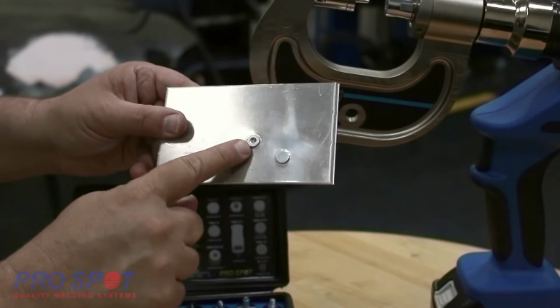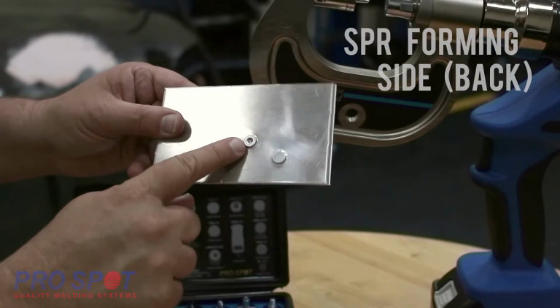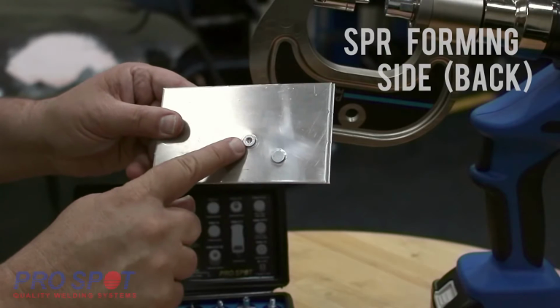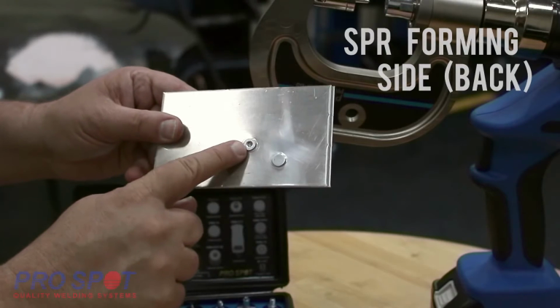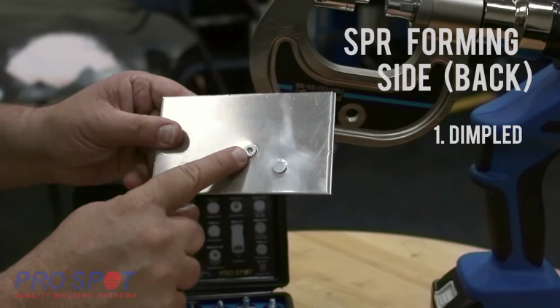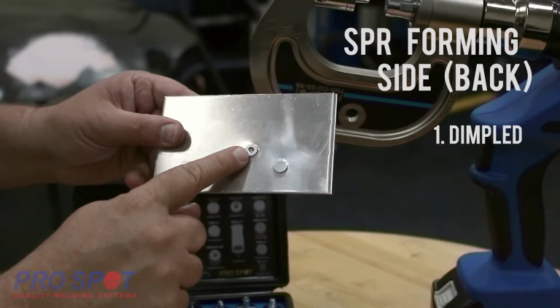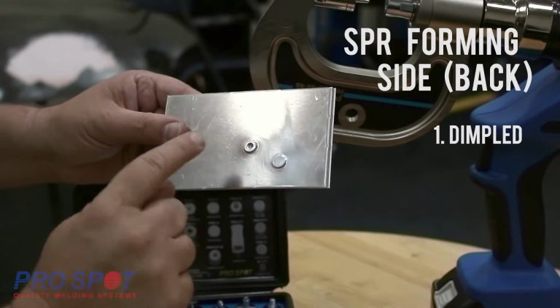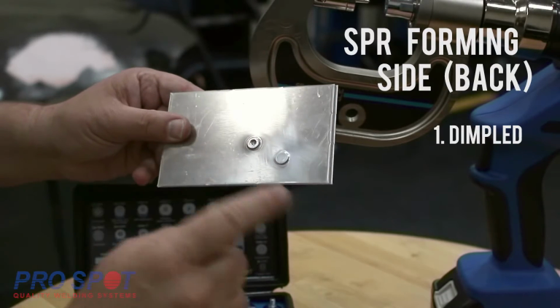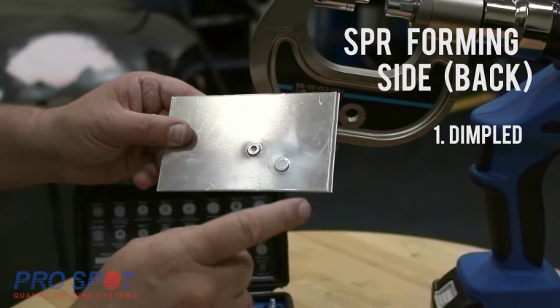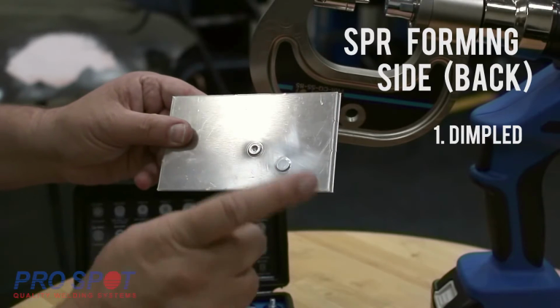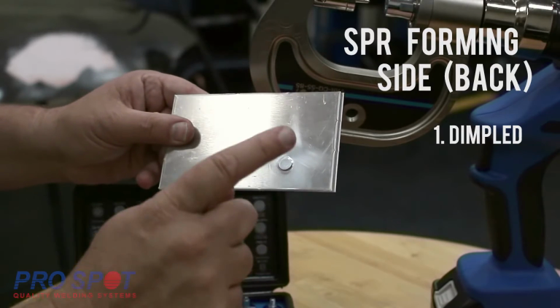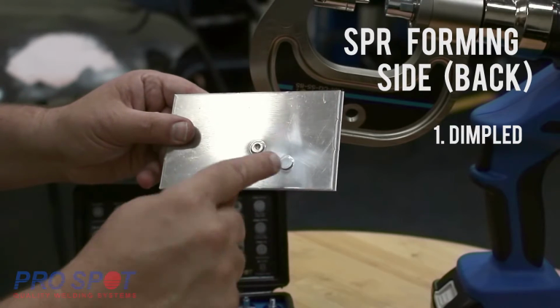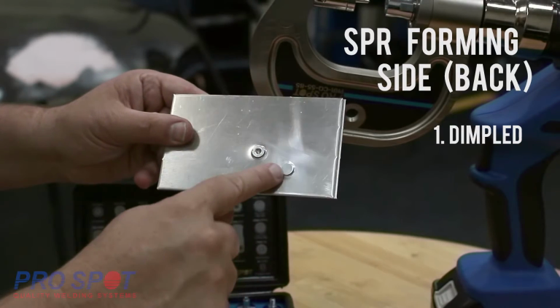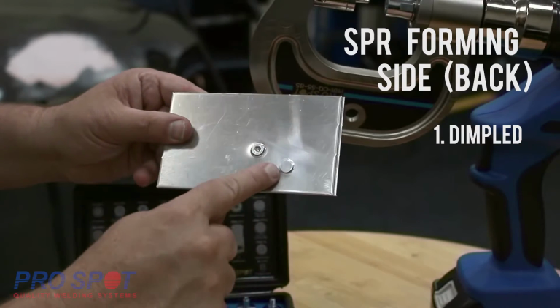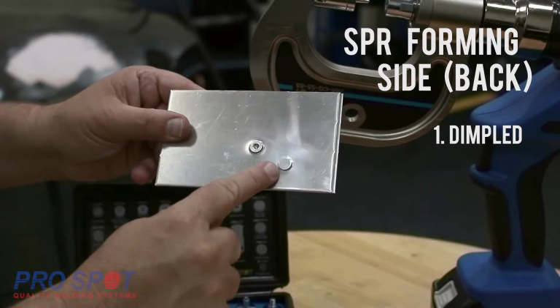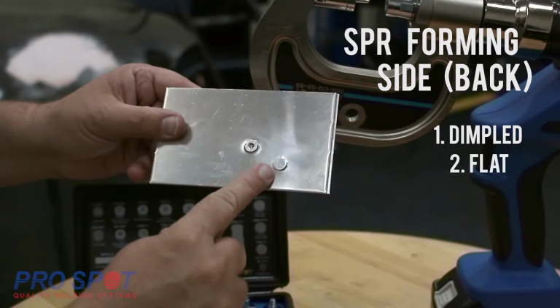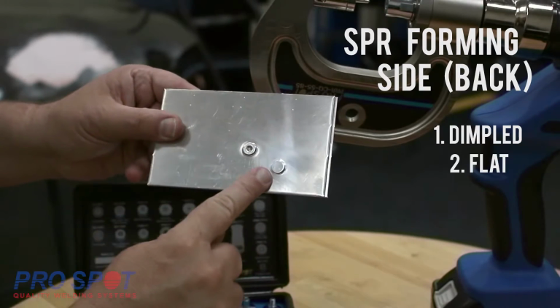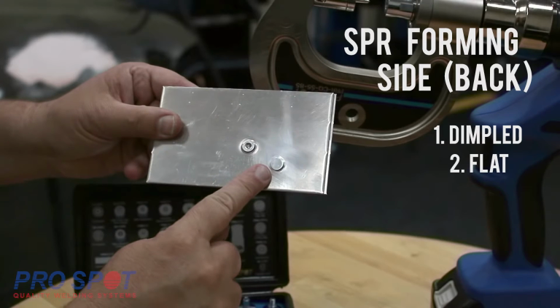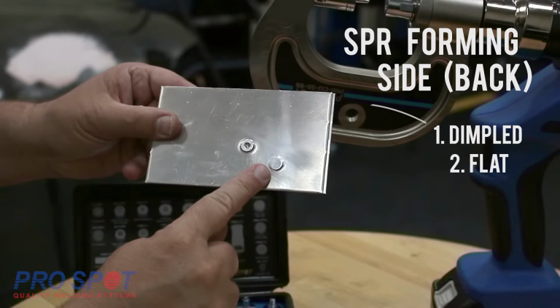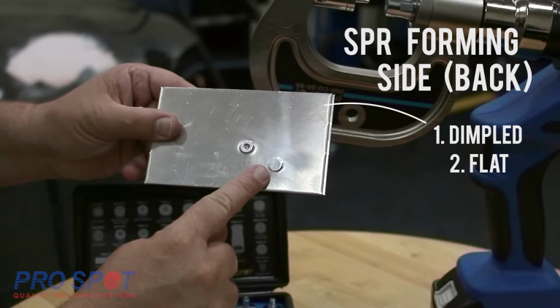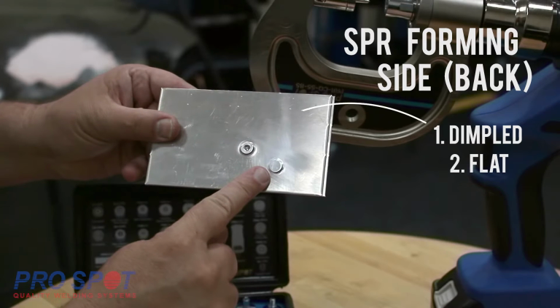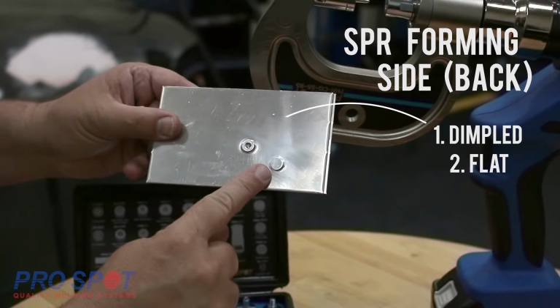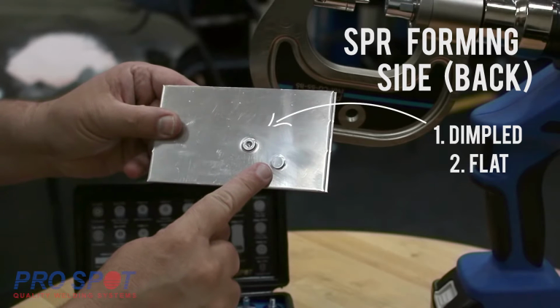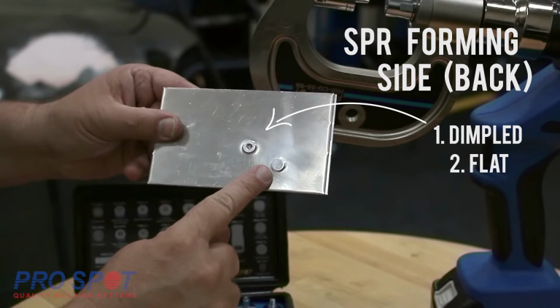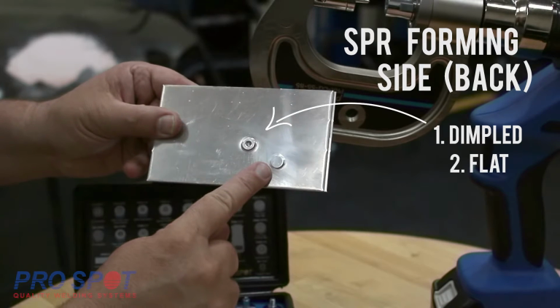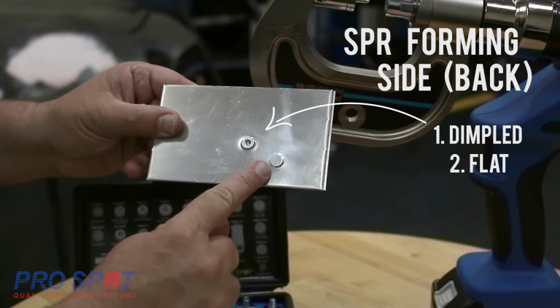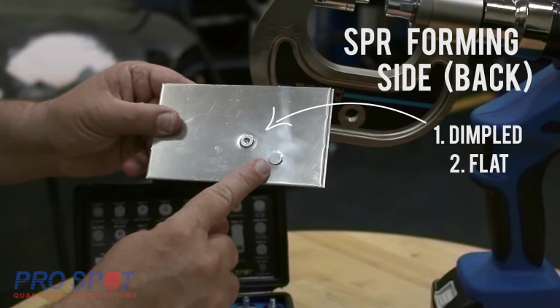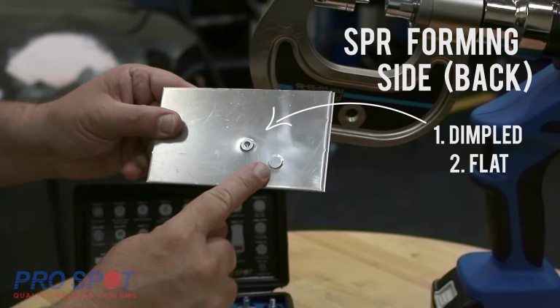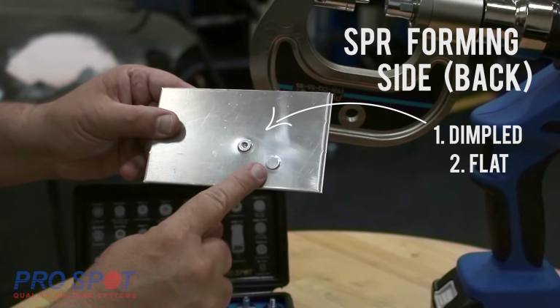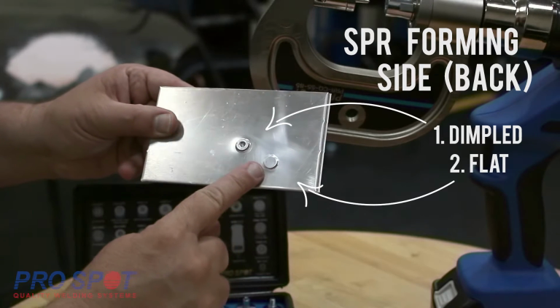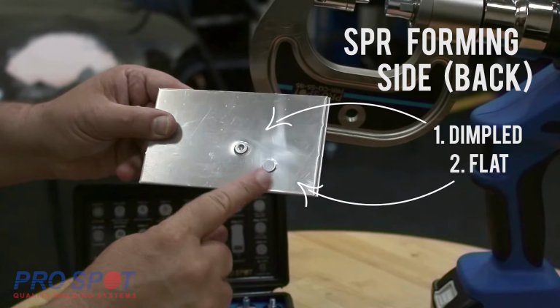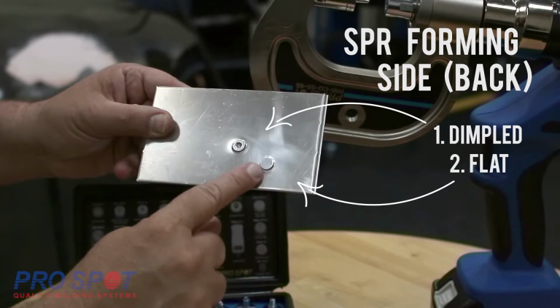In this video, we will show you how to remove two types of self-piercing rivets: one with a back side dimple and the other with a flat back side.